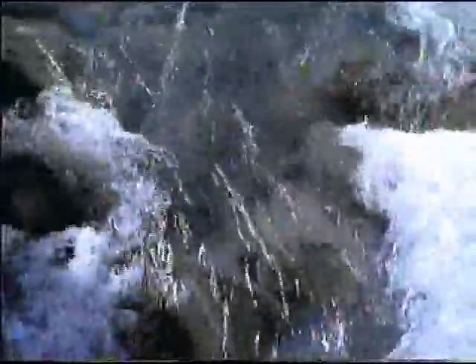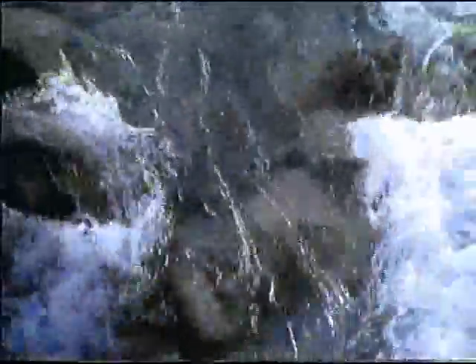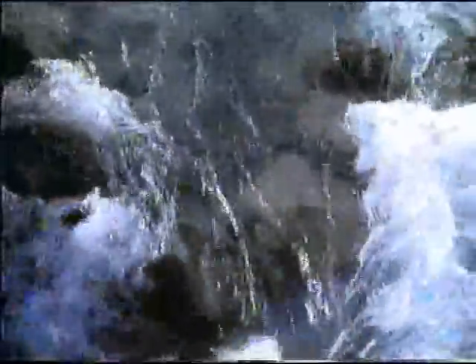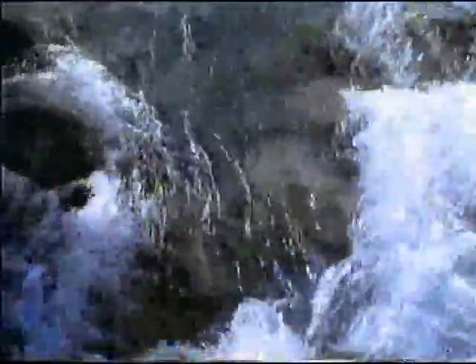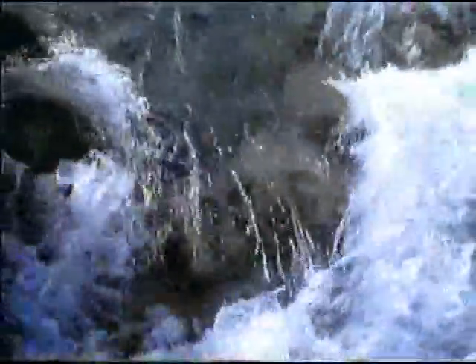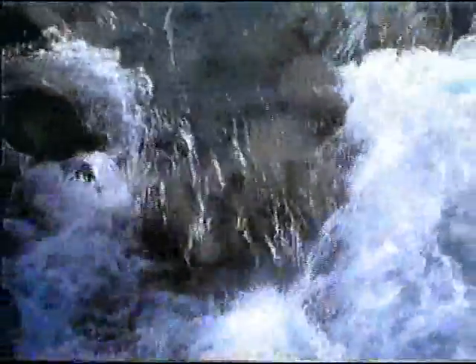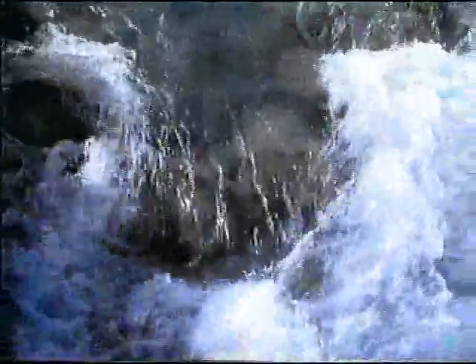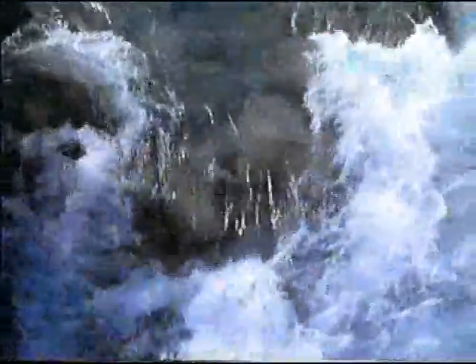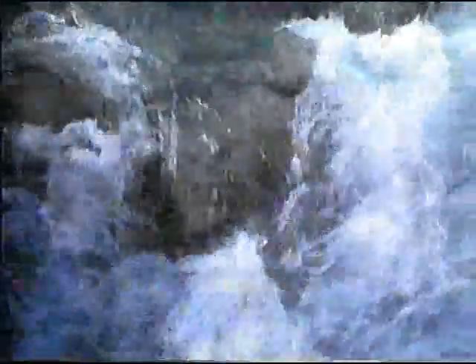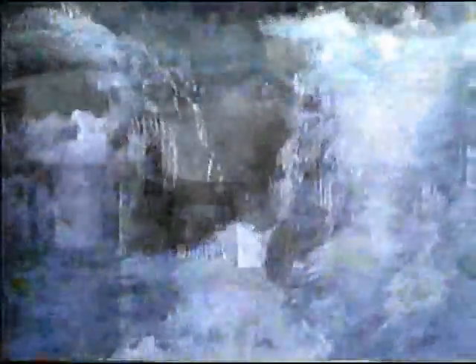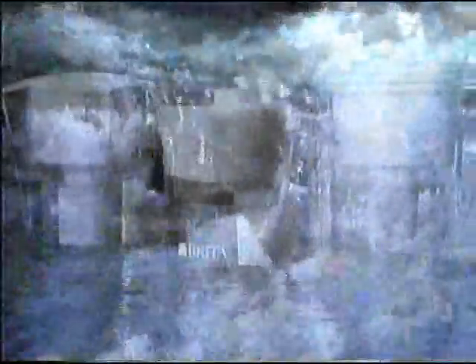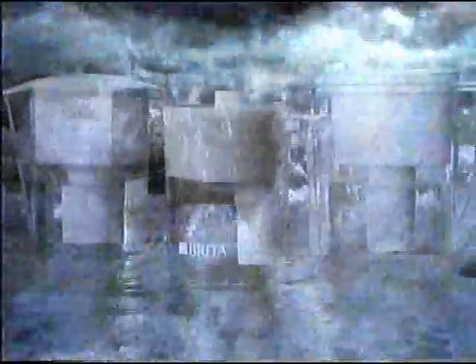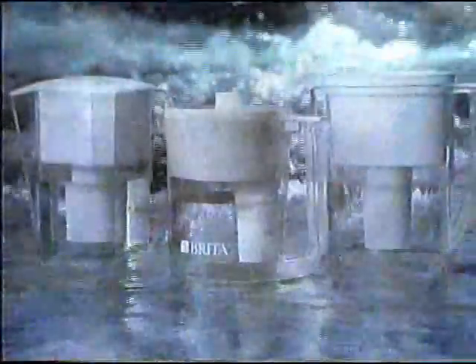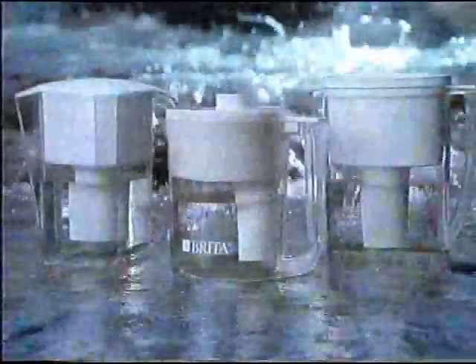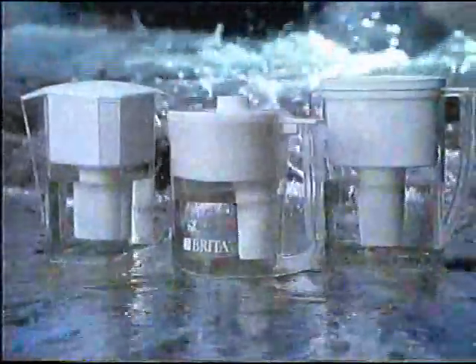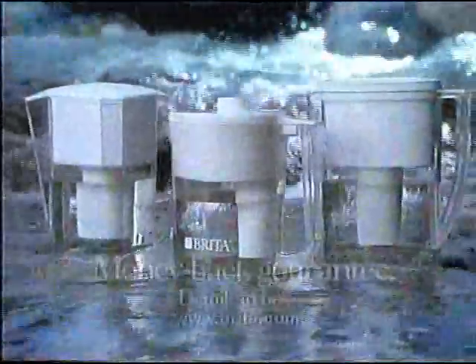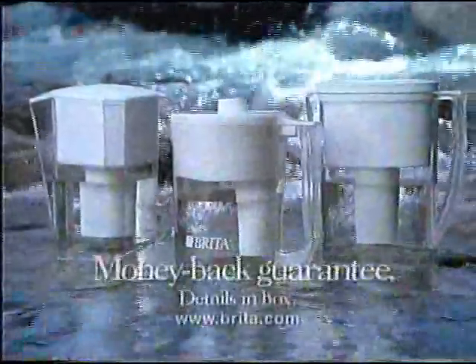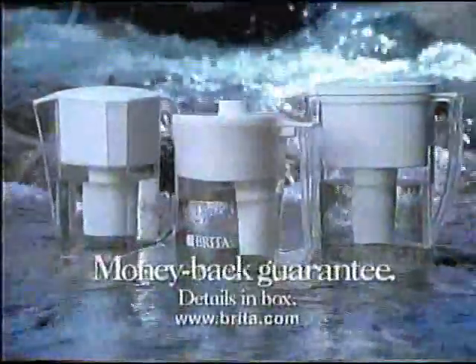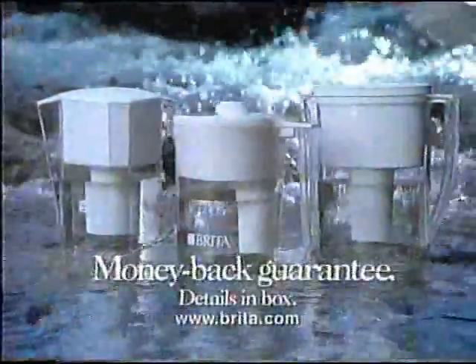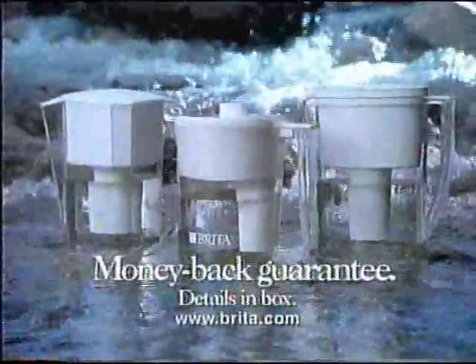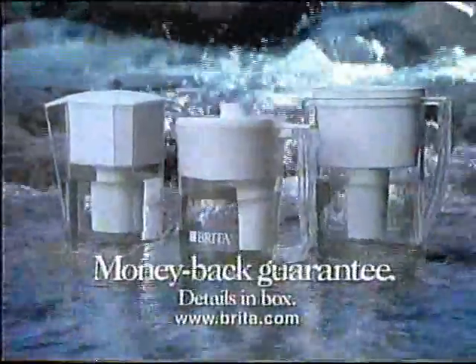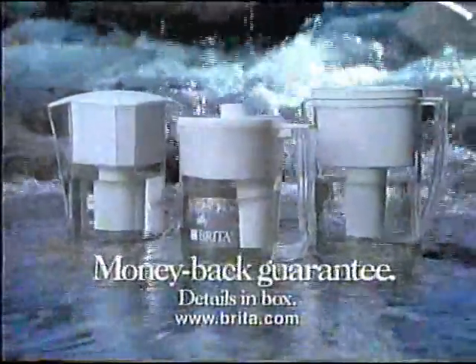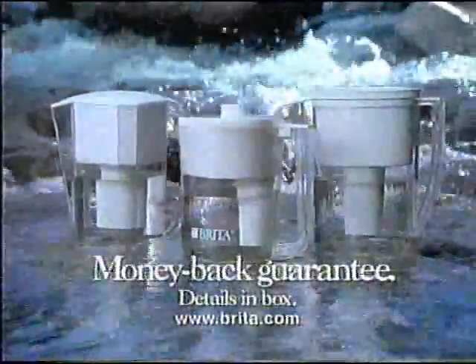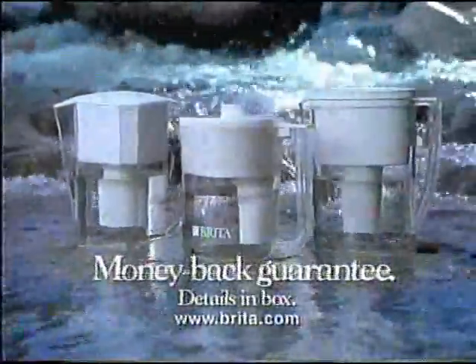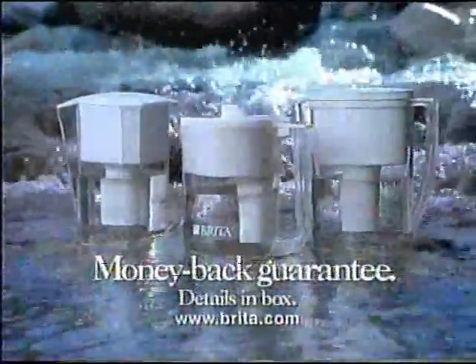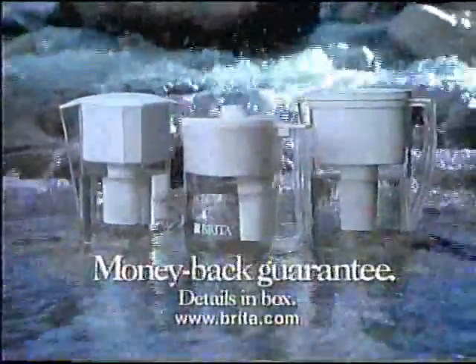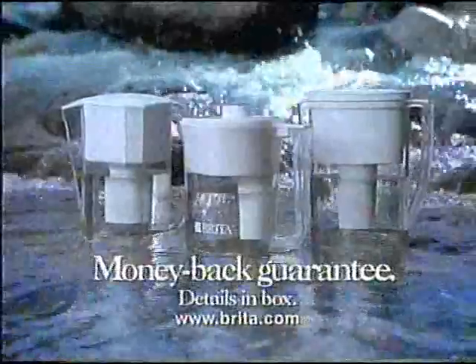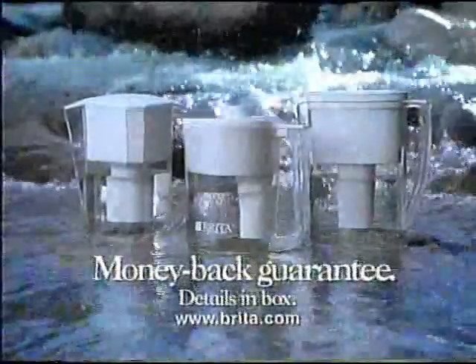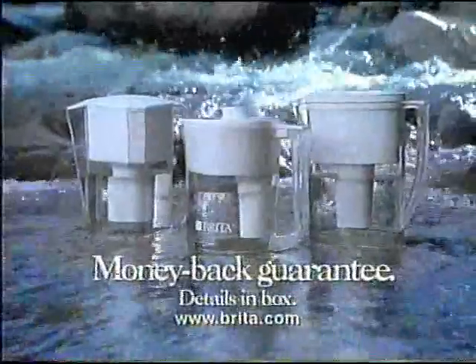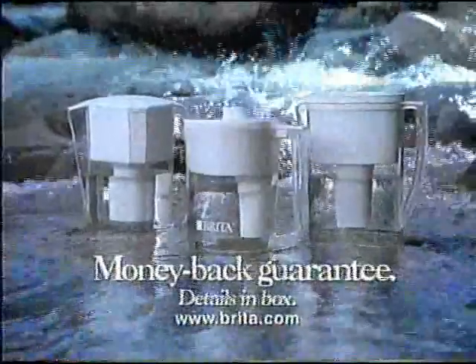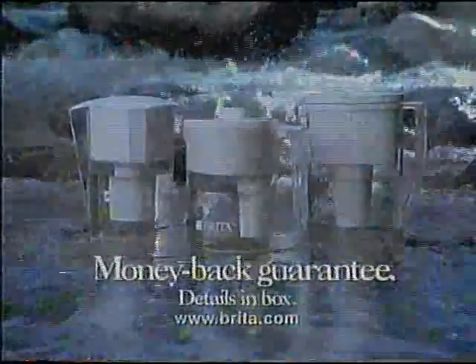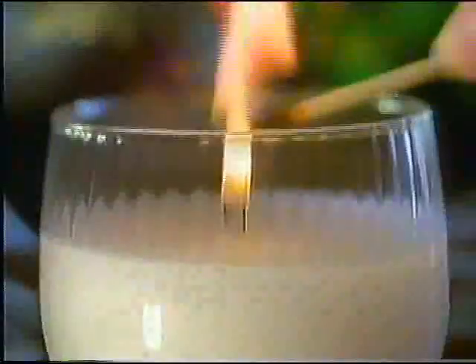Clear, fresh, wonderful. Brita — tap into great taste.